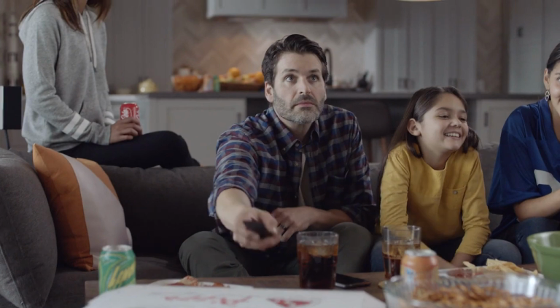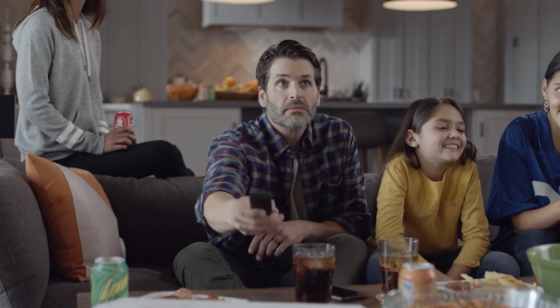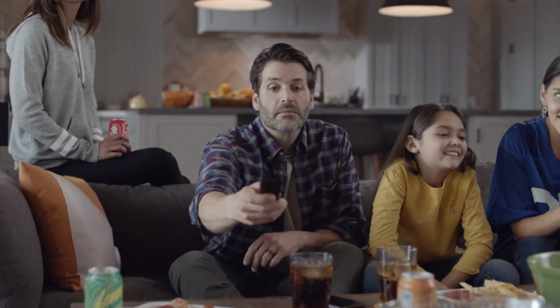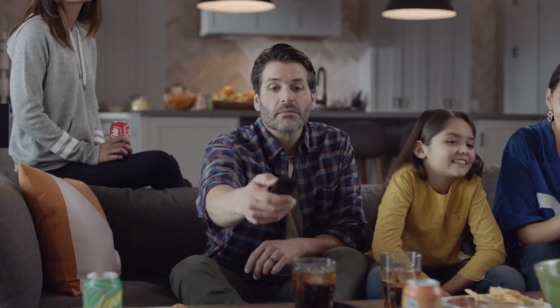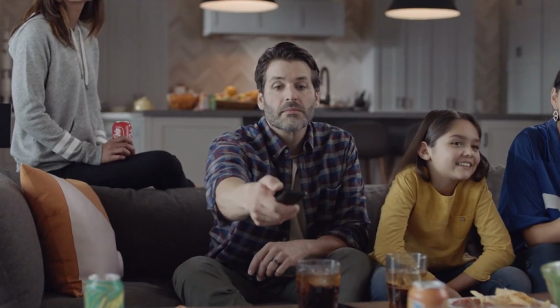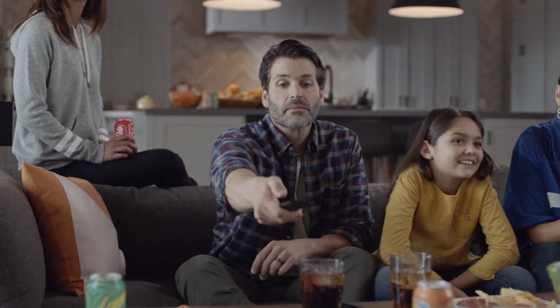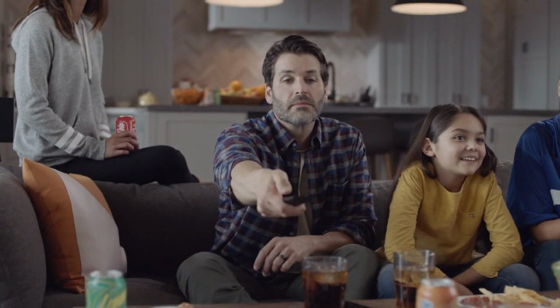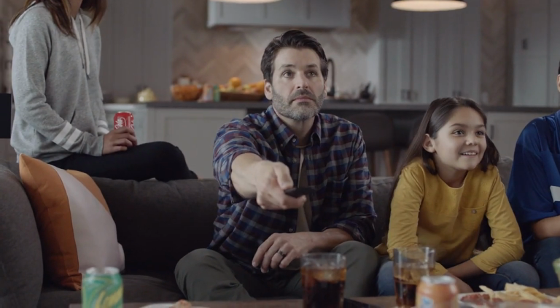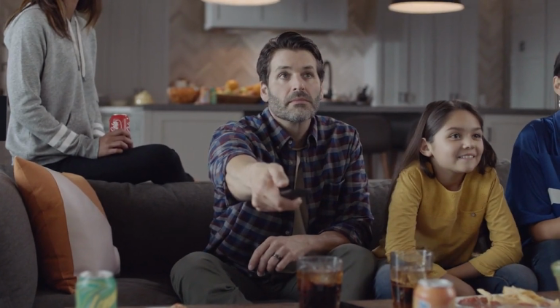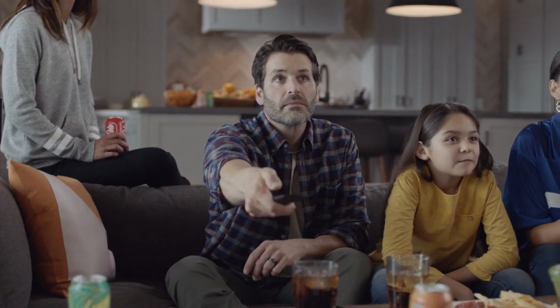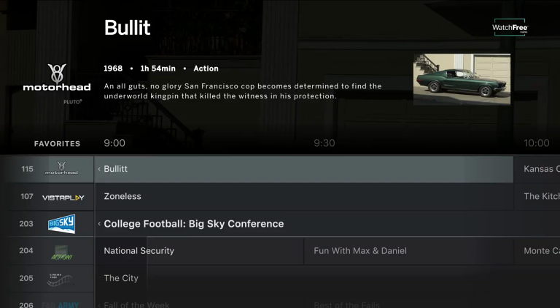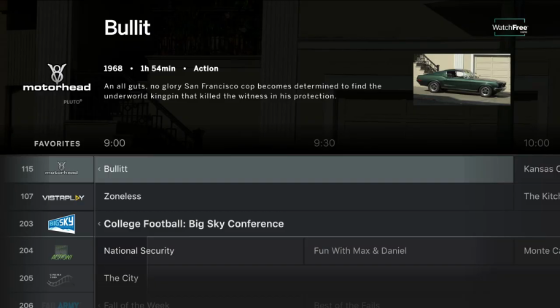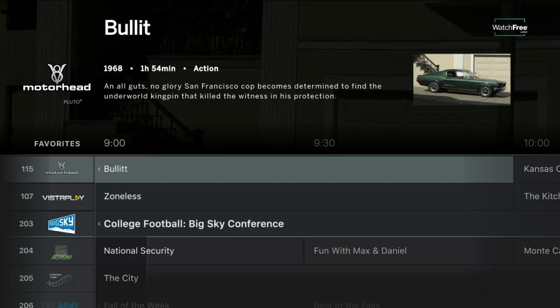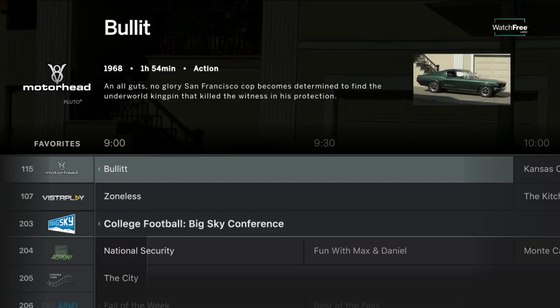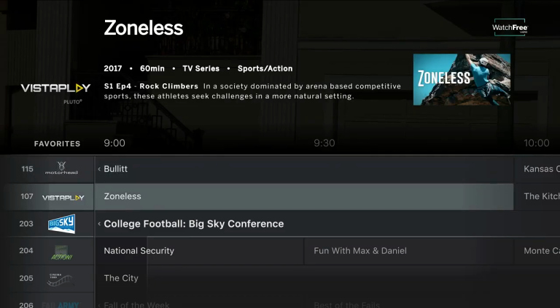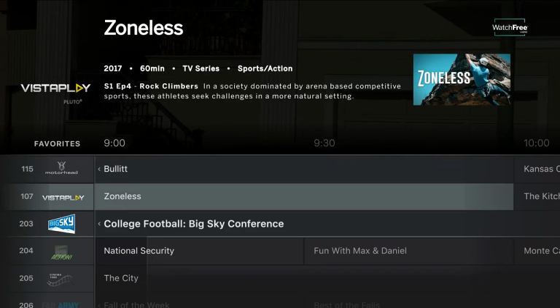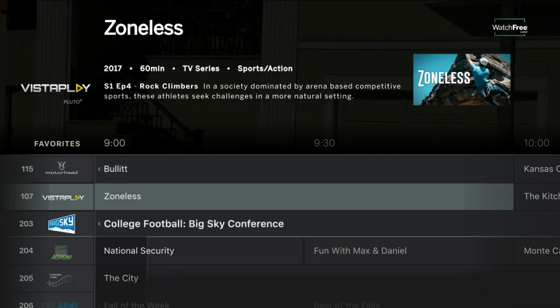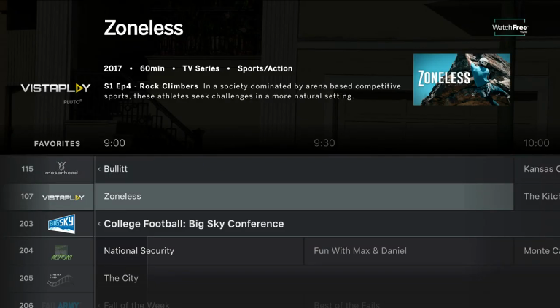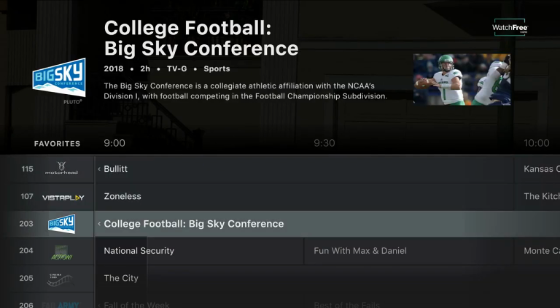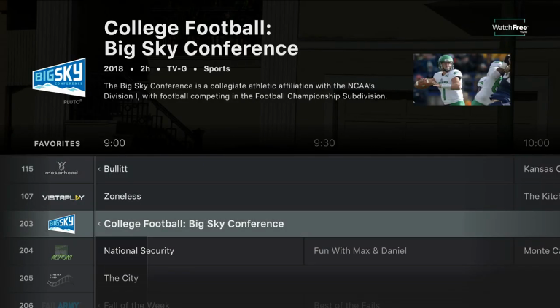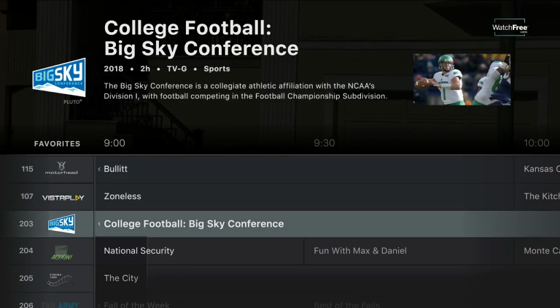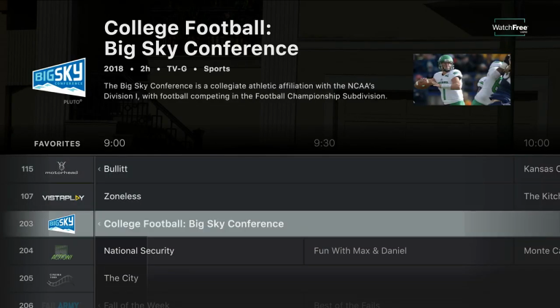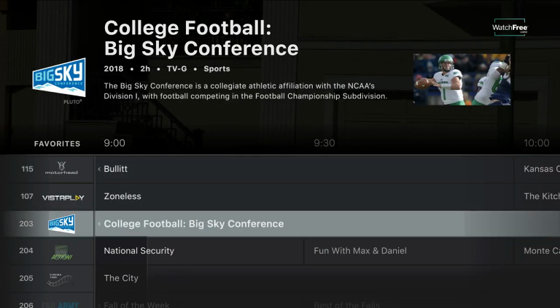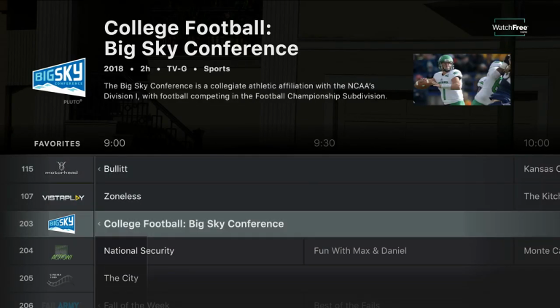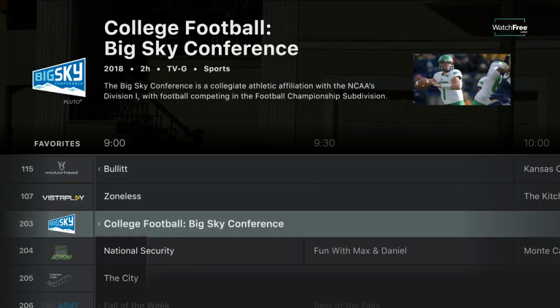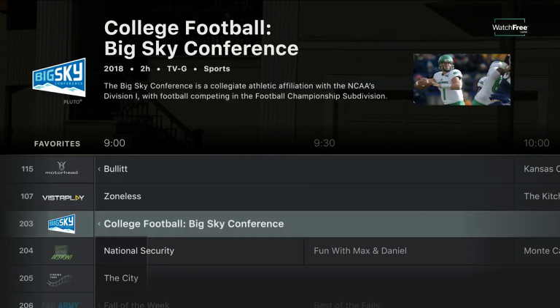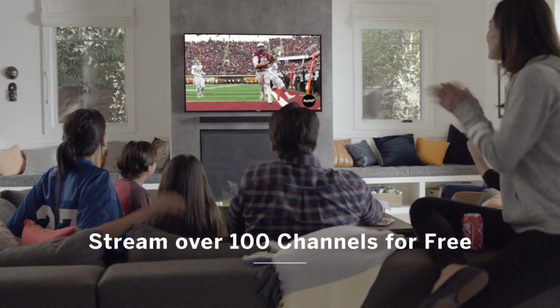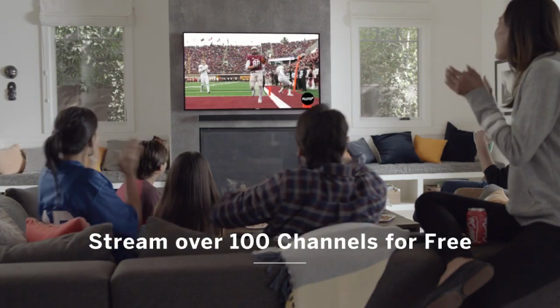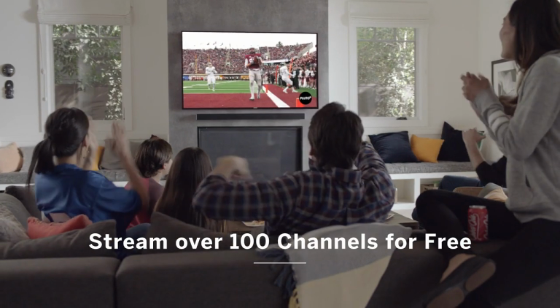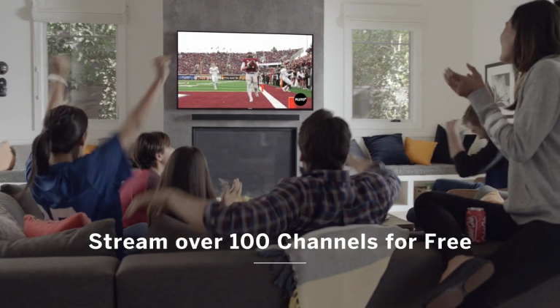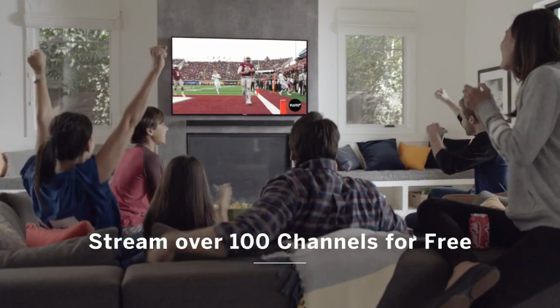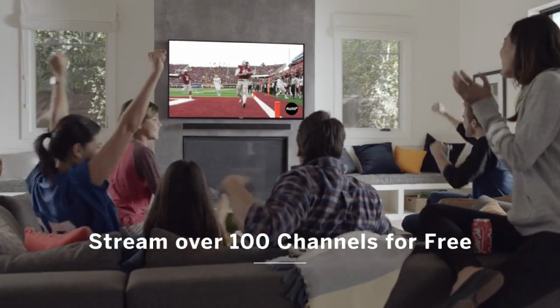And now with Vizio's WatchFree, you can surf and stream over 100 channels absolutely free.